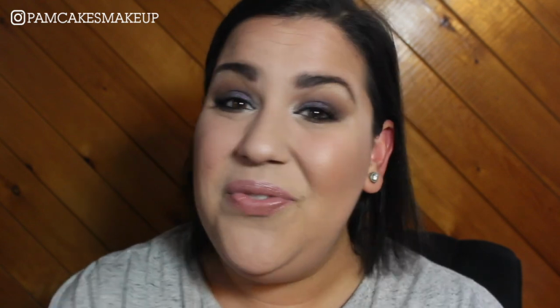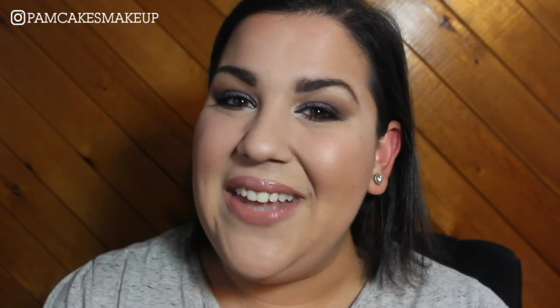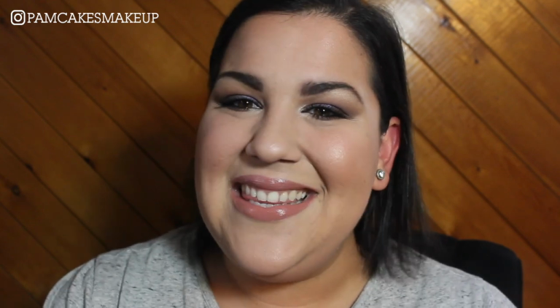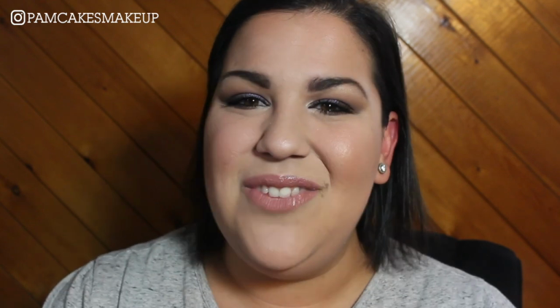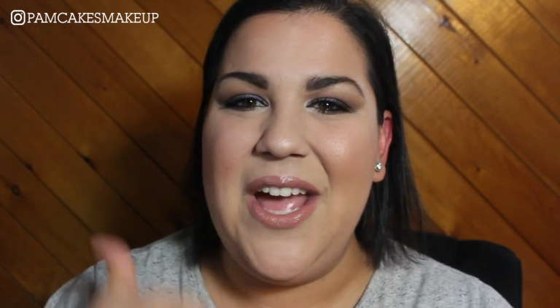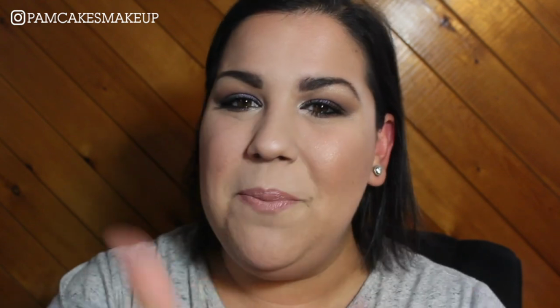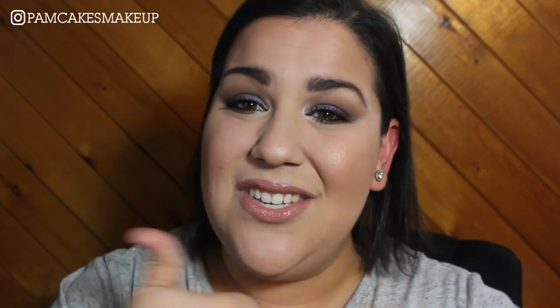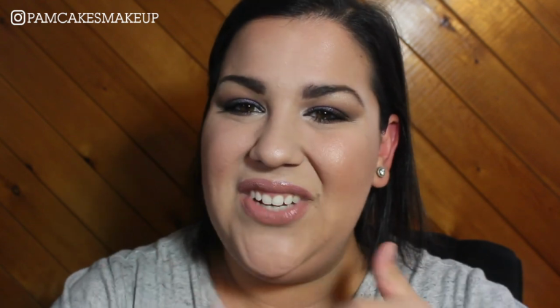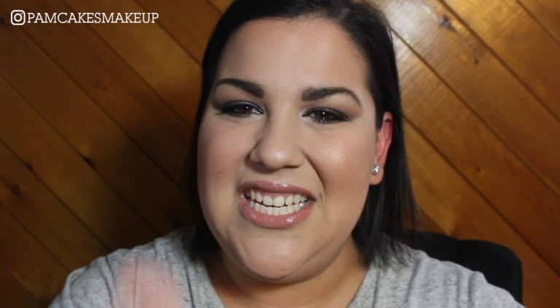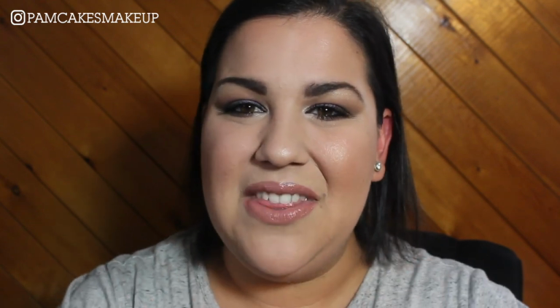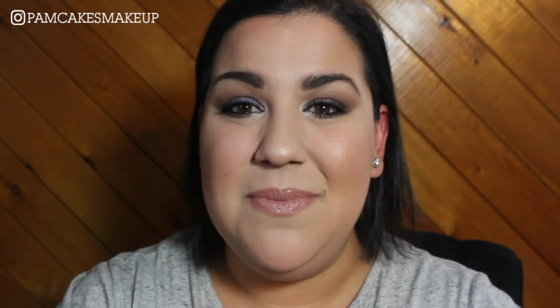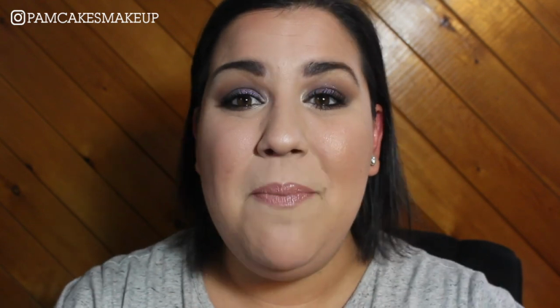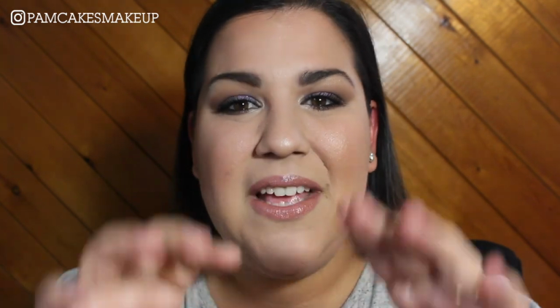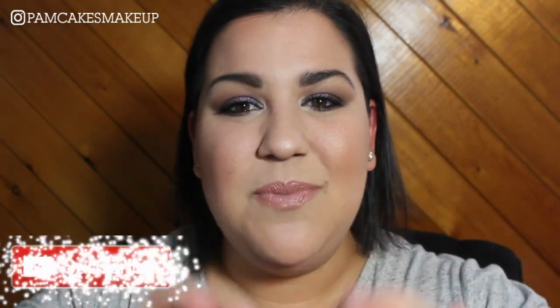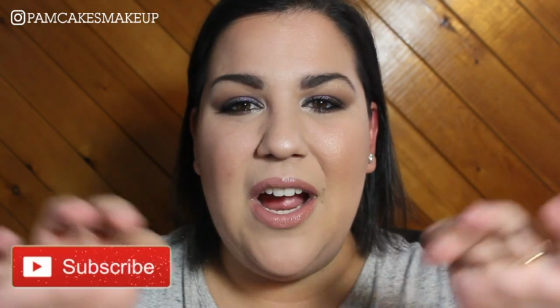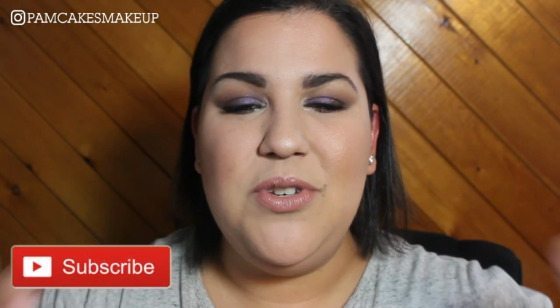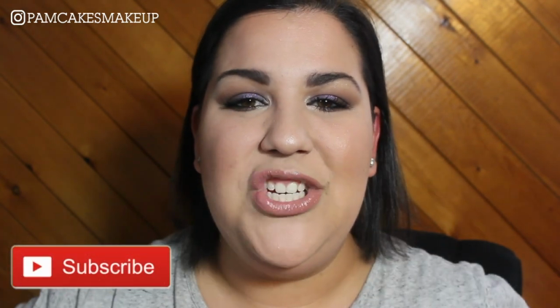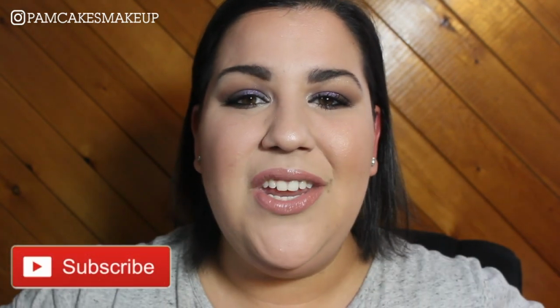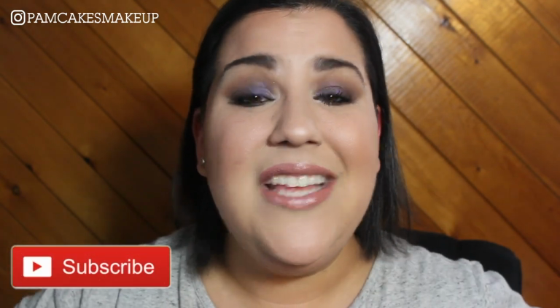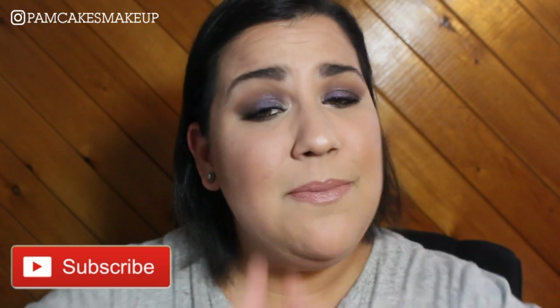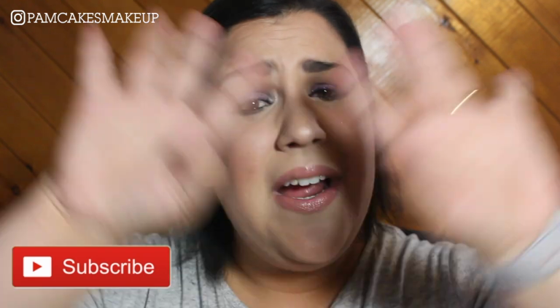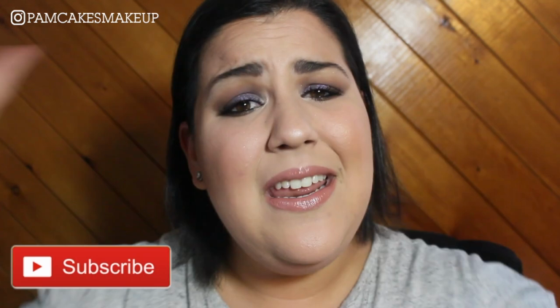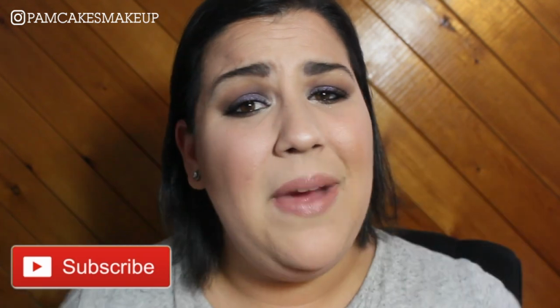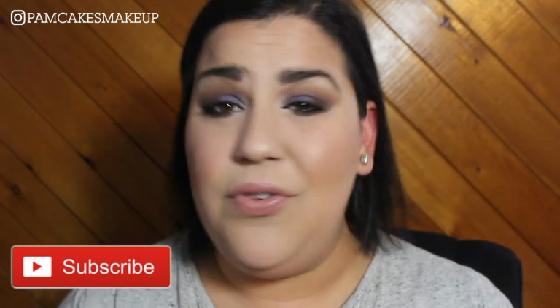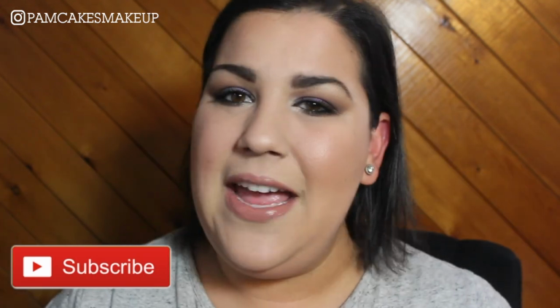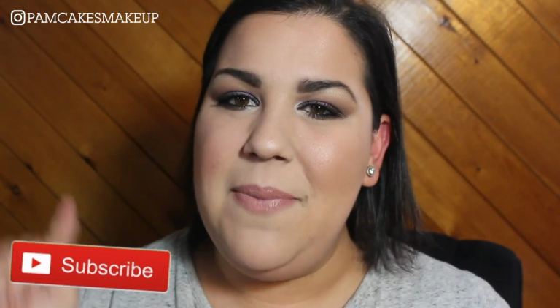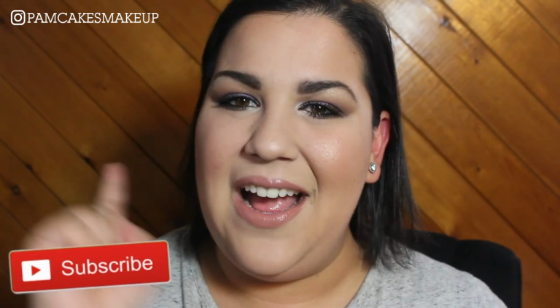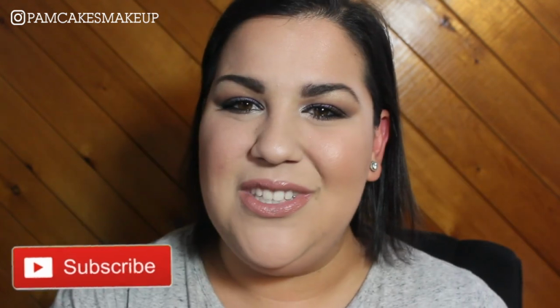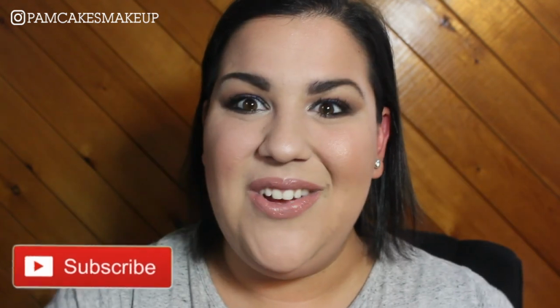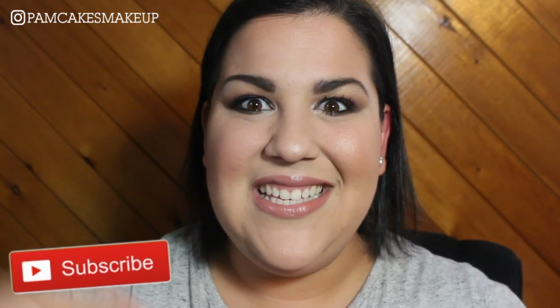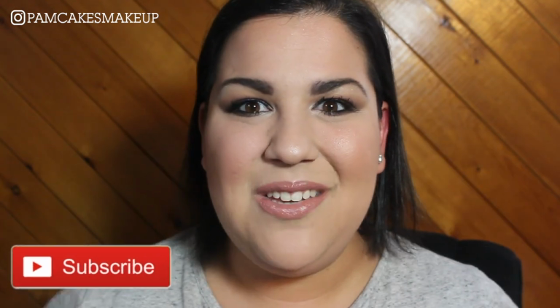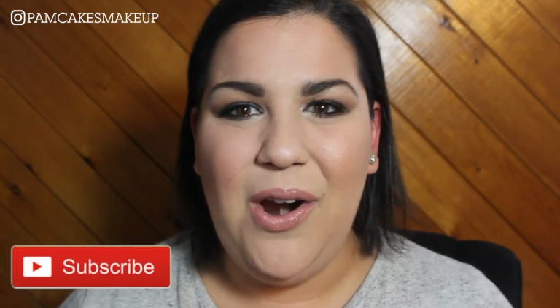But yeah, if you like this video, please don't forget to give it a thumbs up, subscribe to my channel, and spread my love for makeup. And I will see you guys tomorrow.